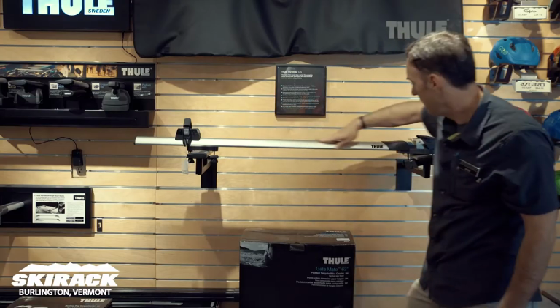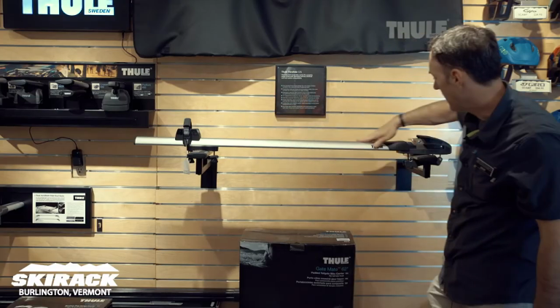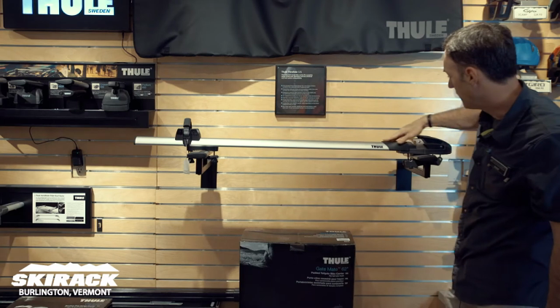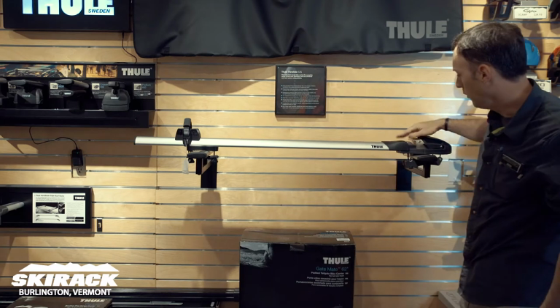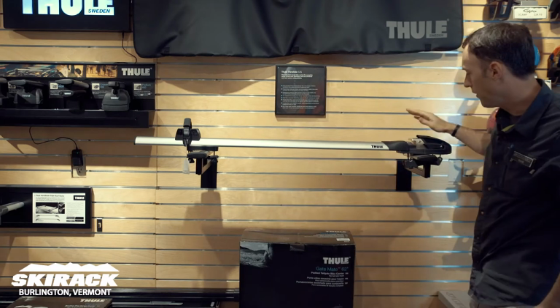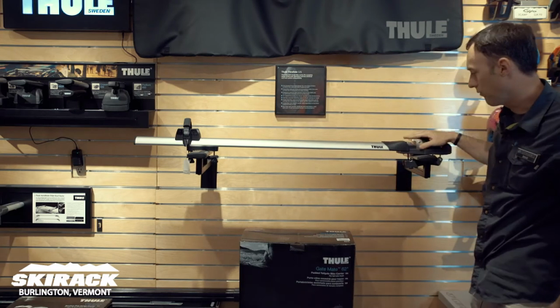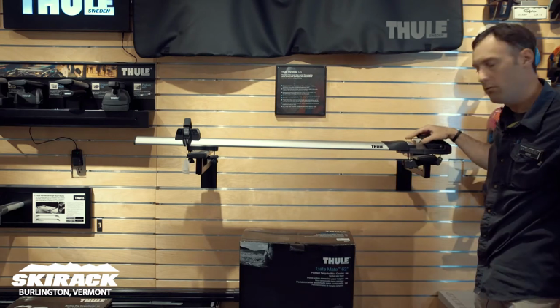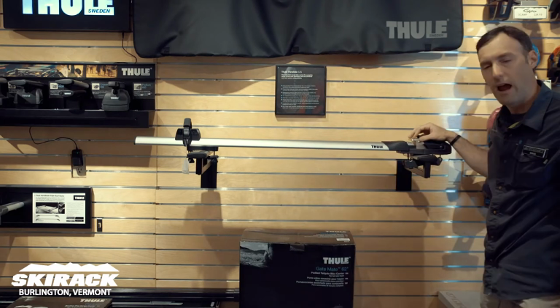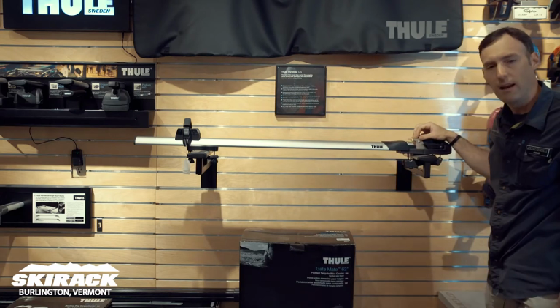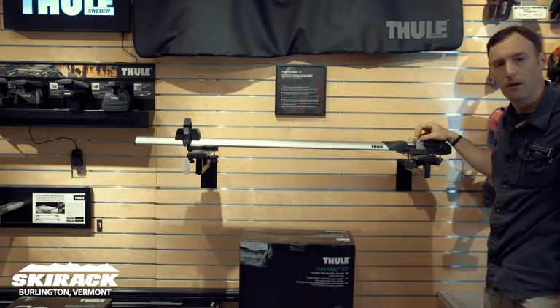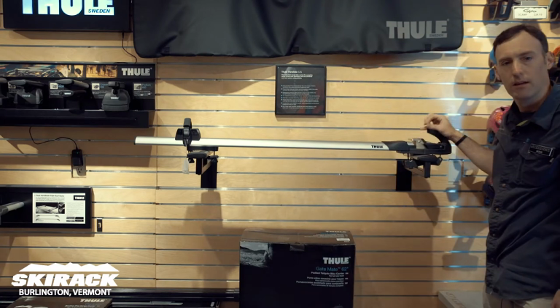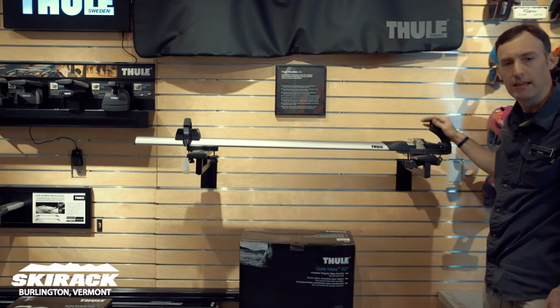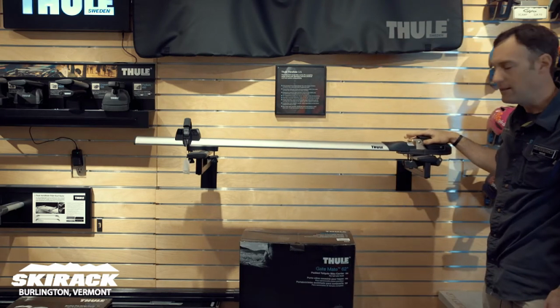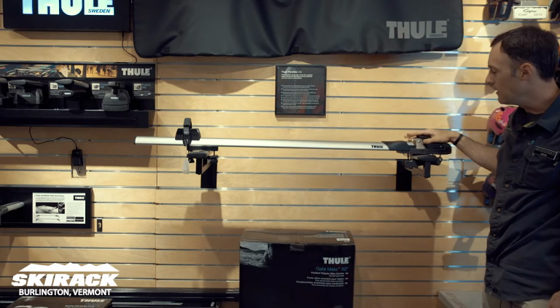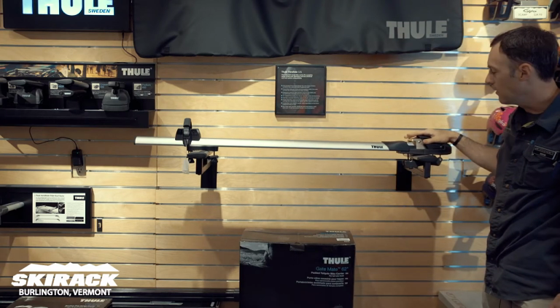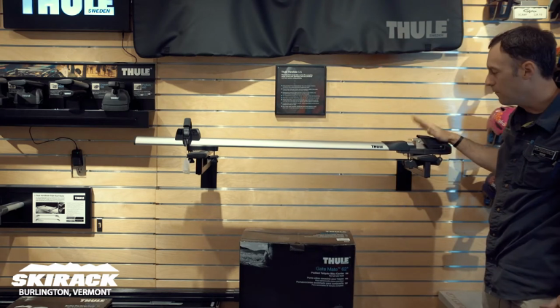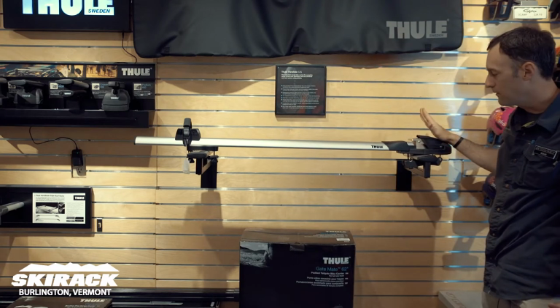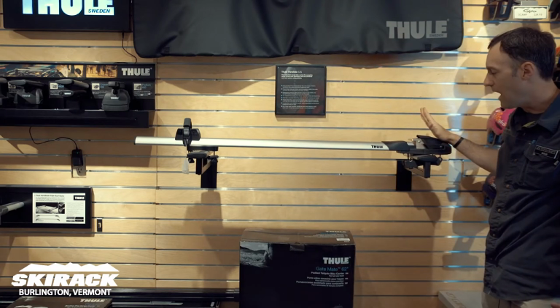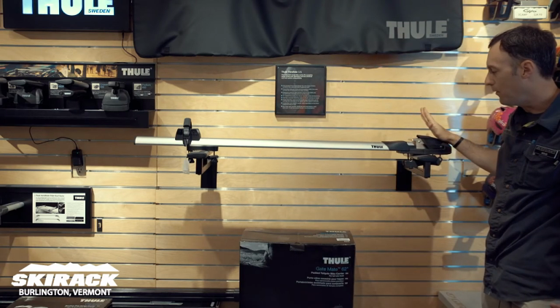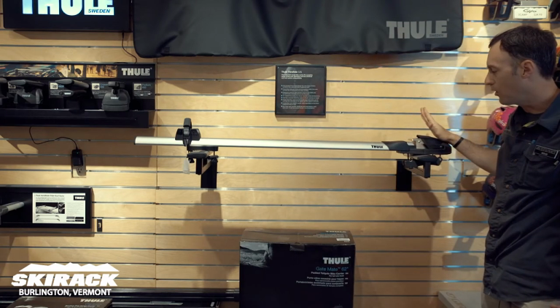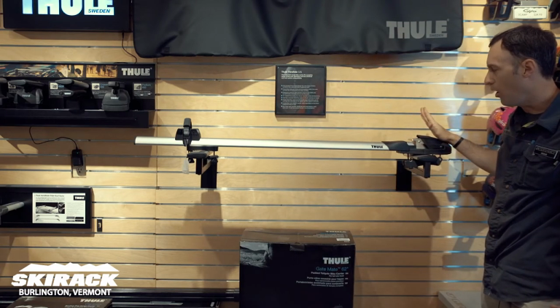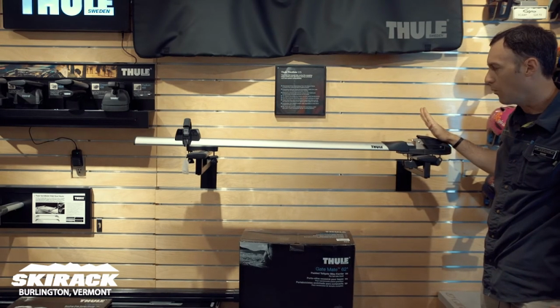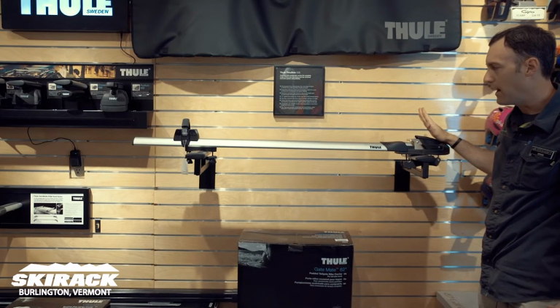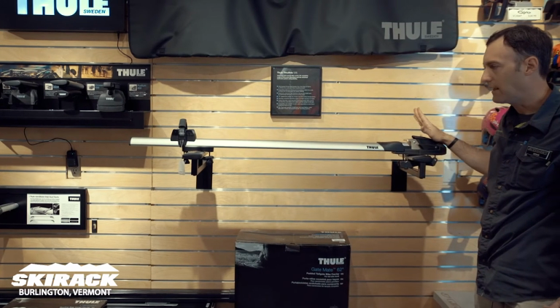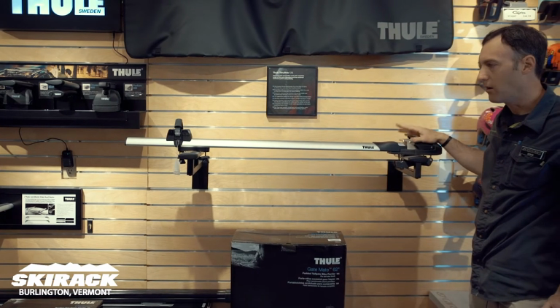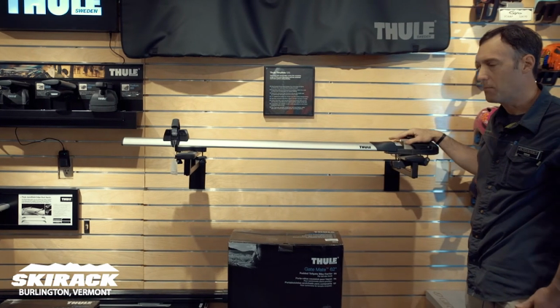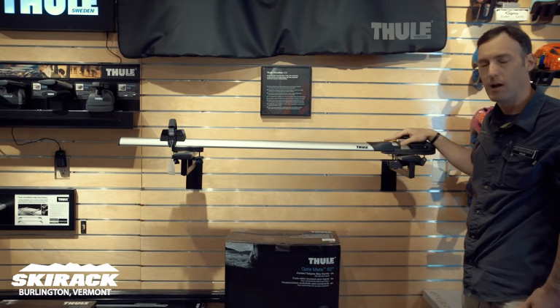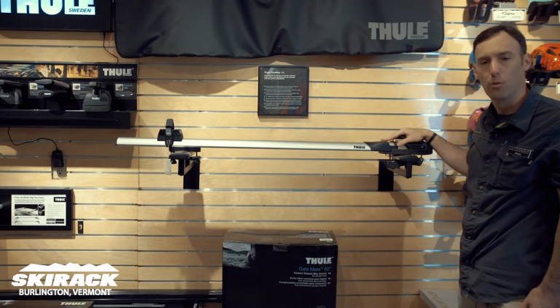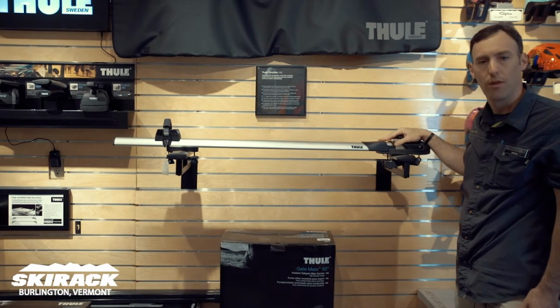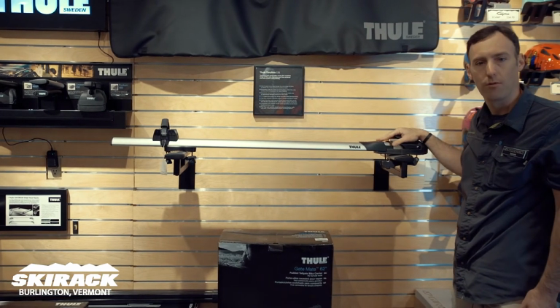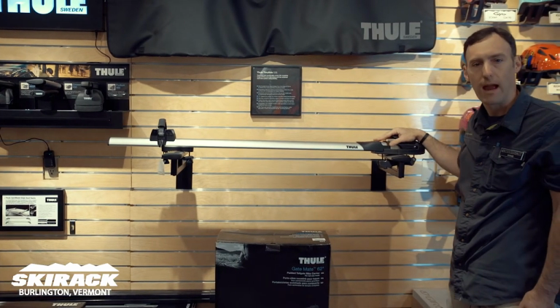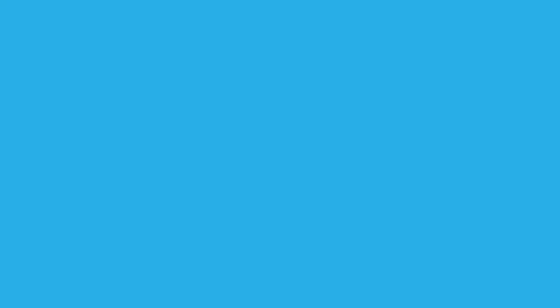That's the Thule ThruRide — an easy top-of-the-car way to carry a bike with a thru axle.